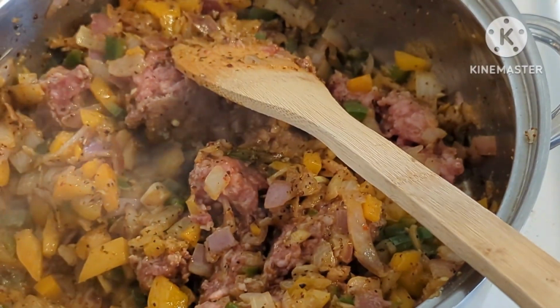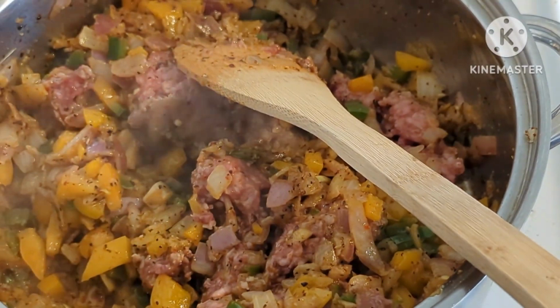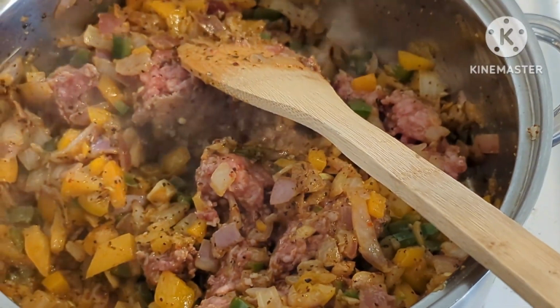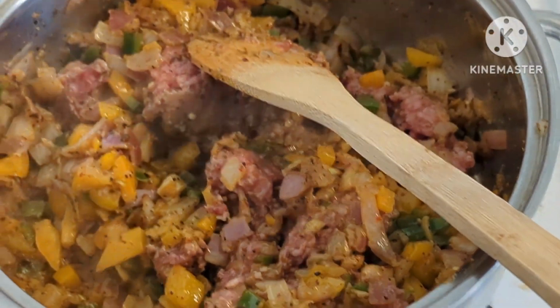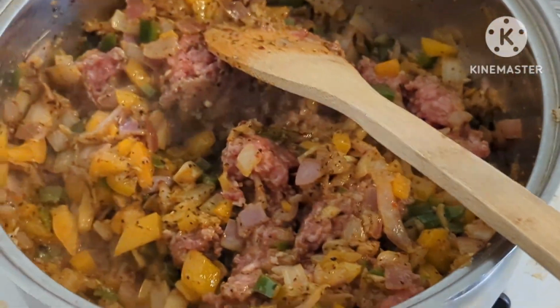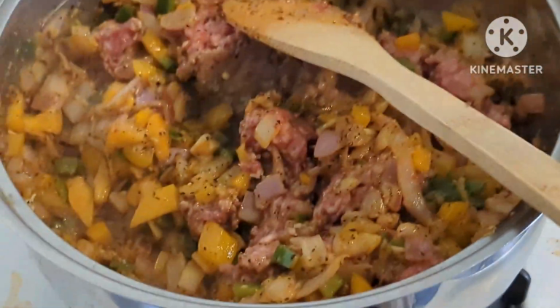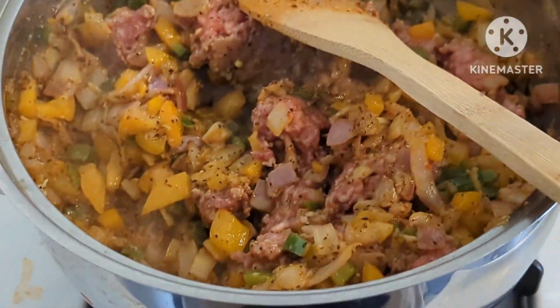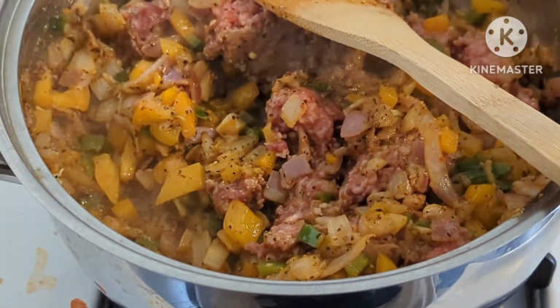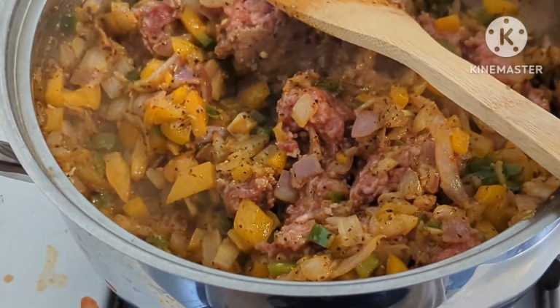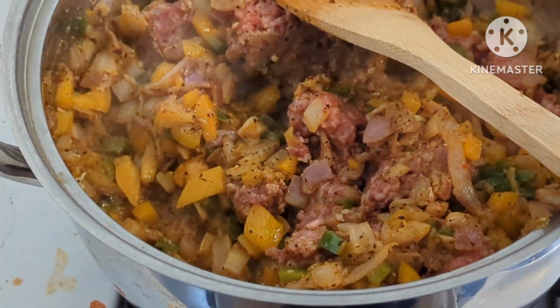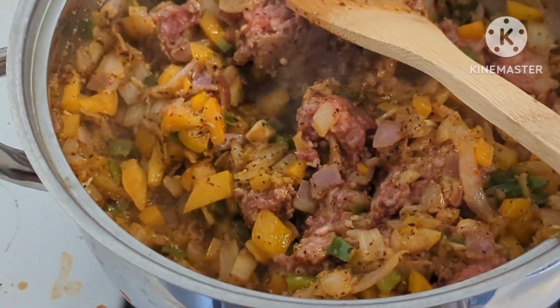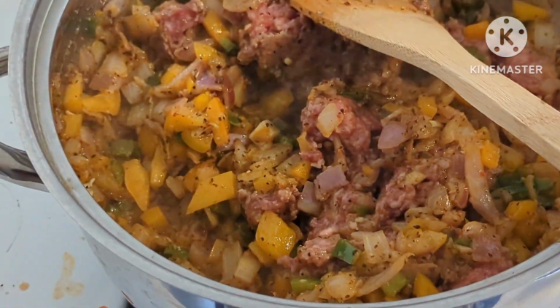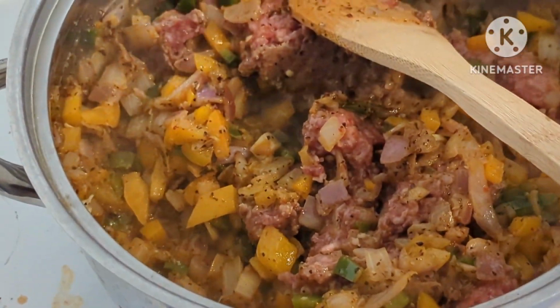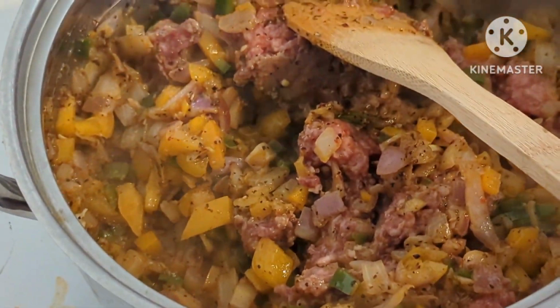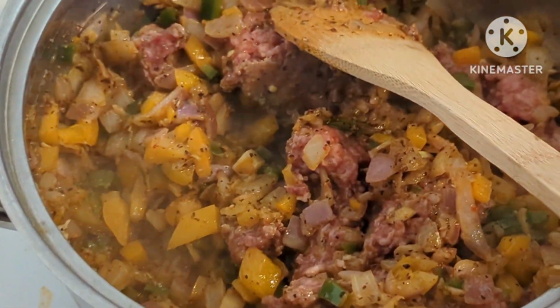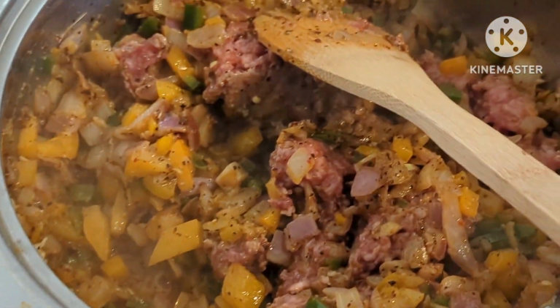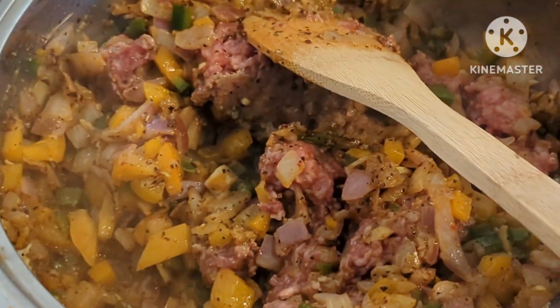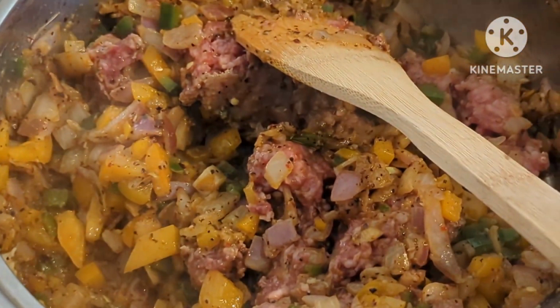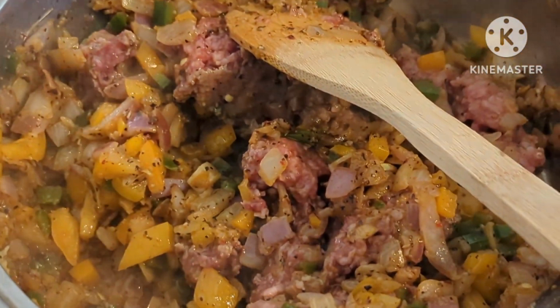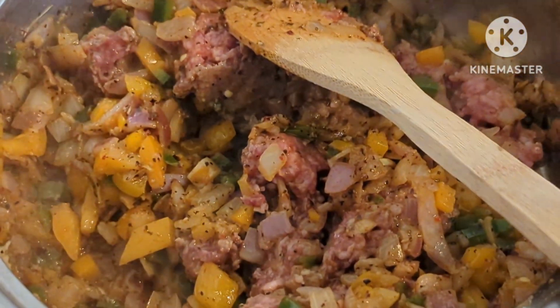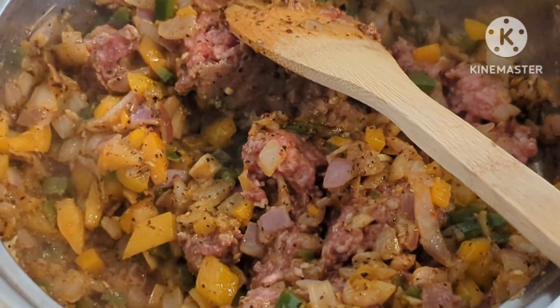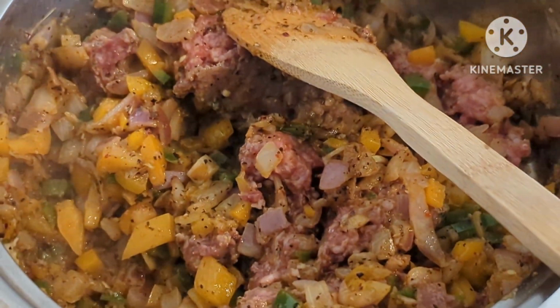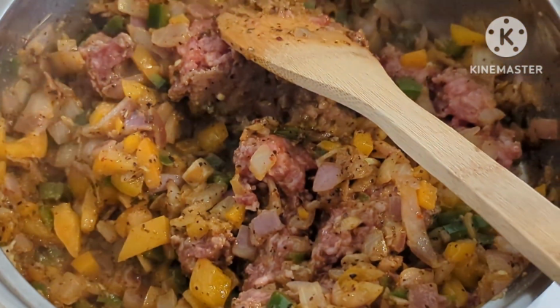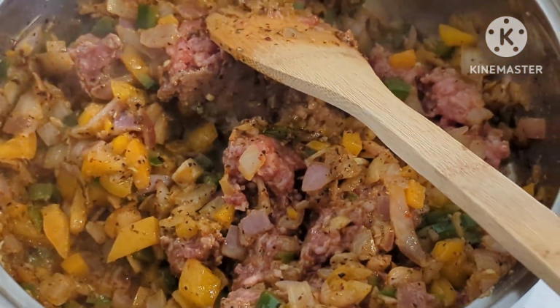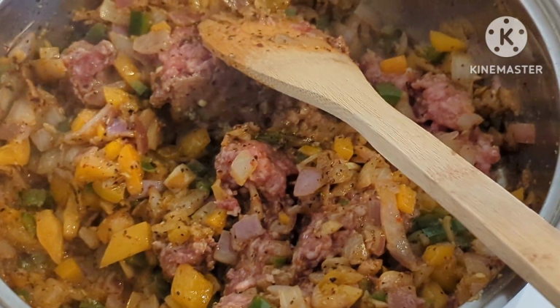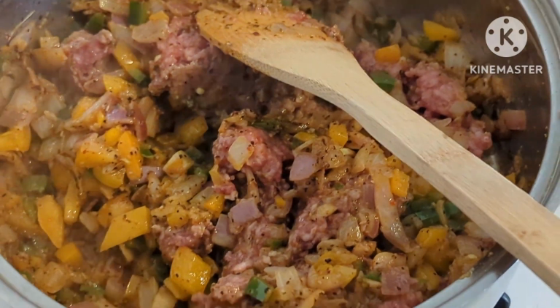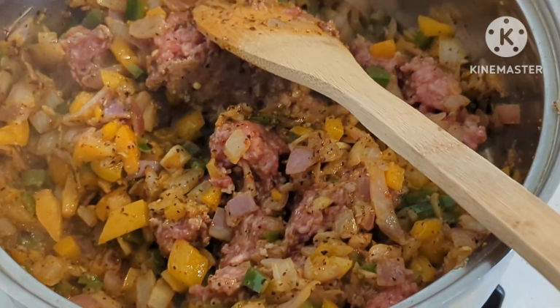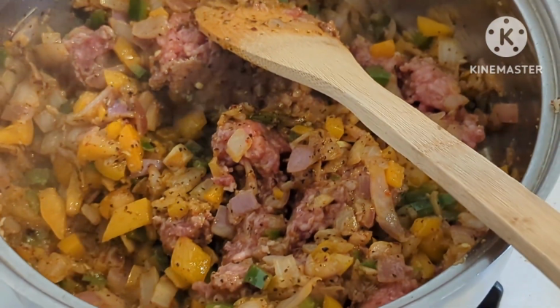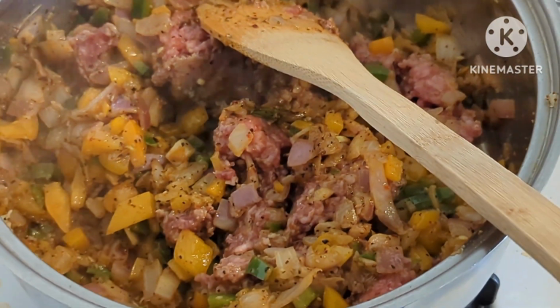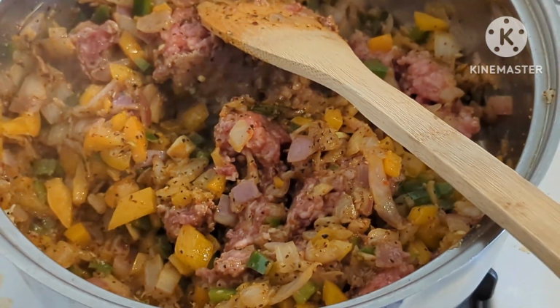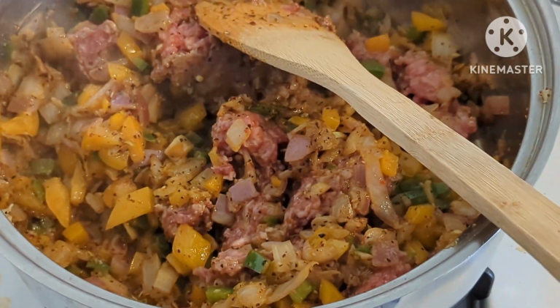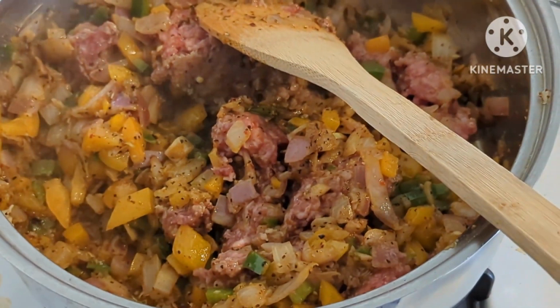I've added the meat. I'm gonna break it down a little bit, then cover it to cook all the way through.